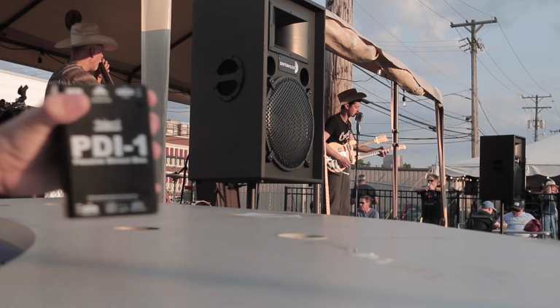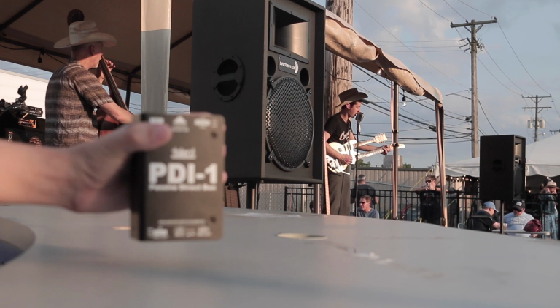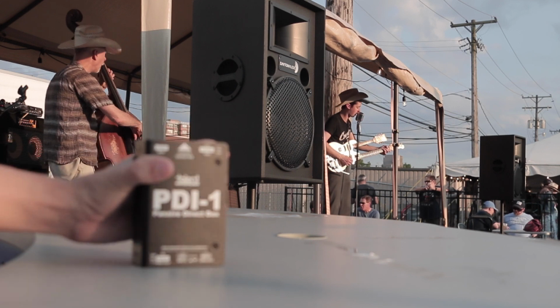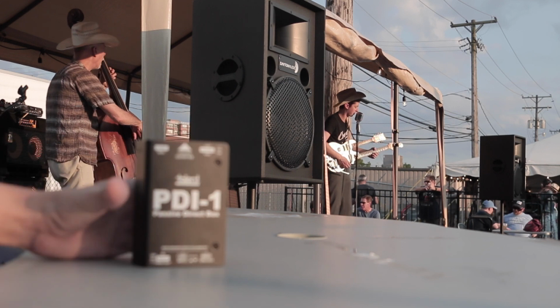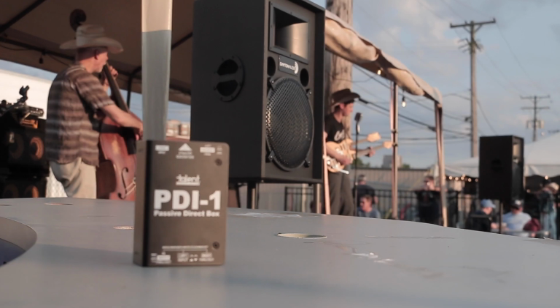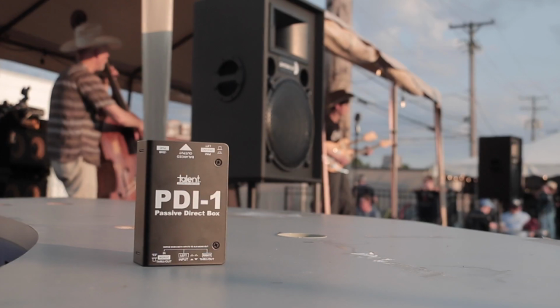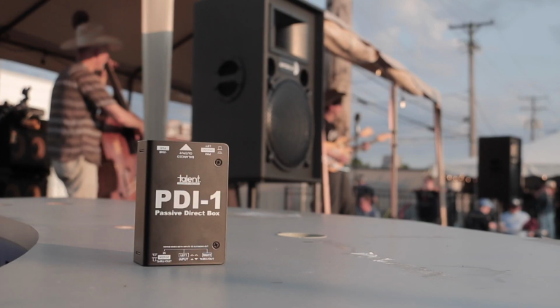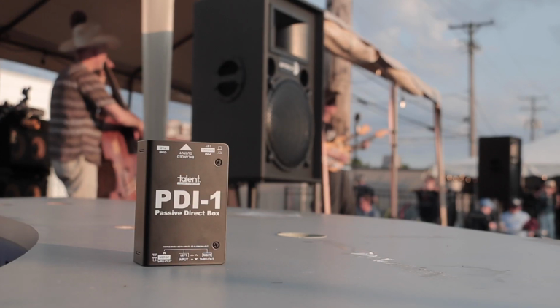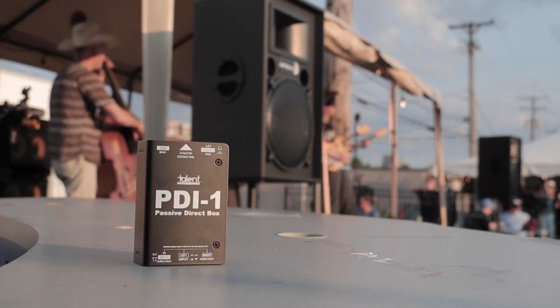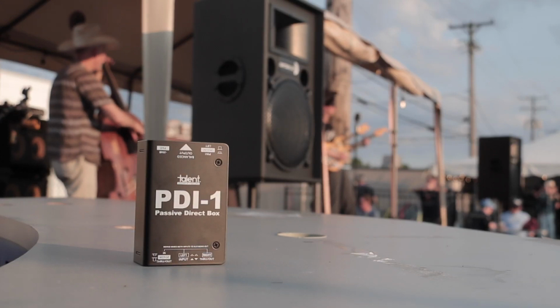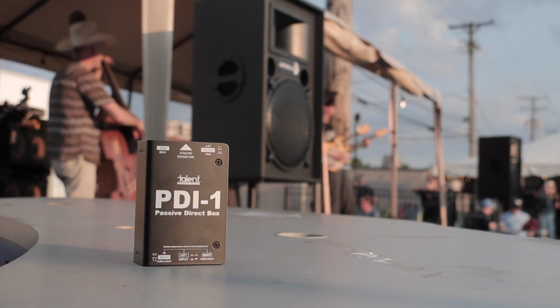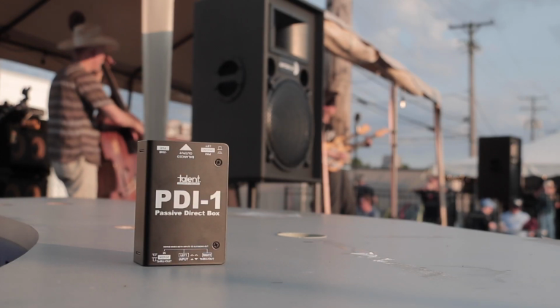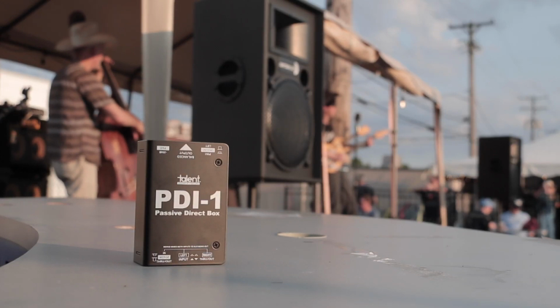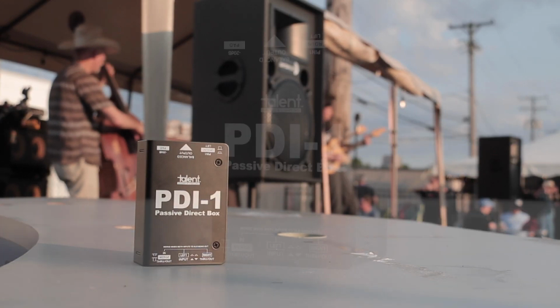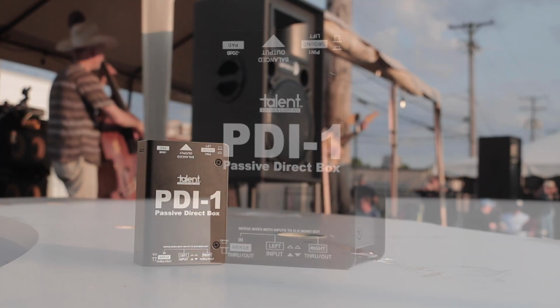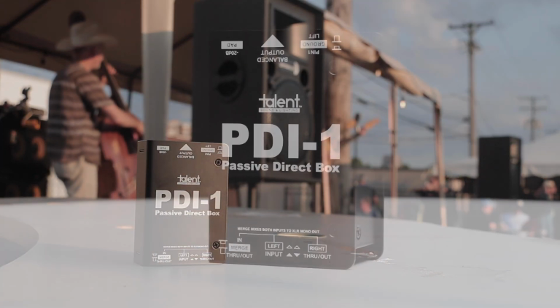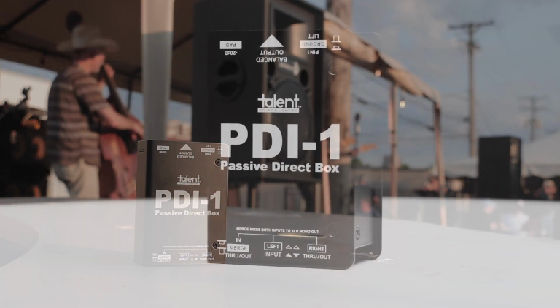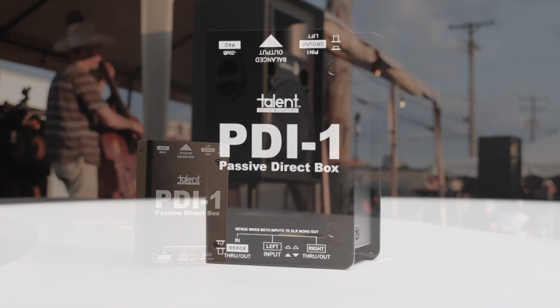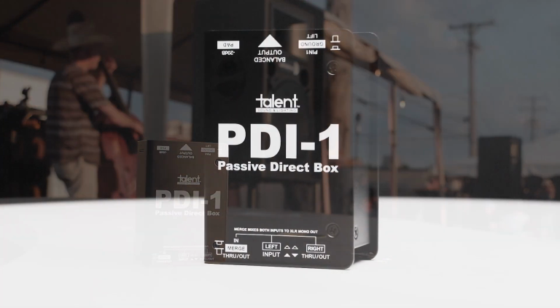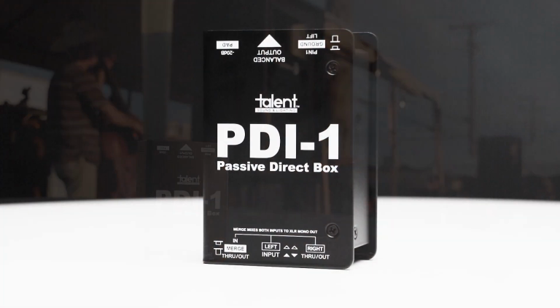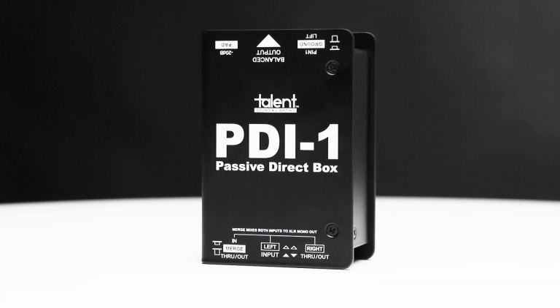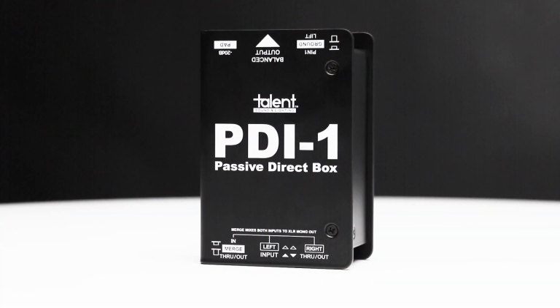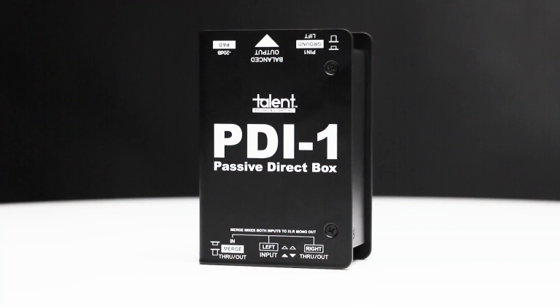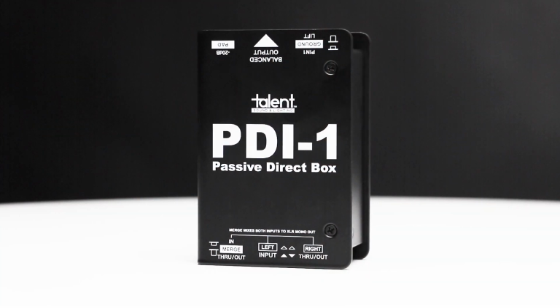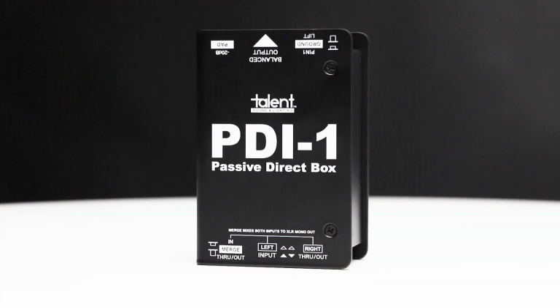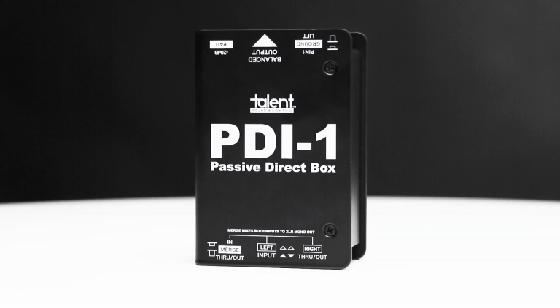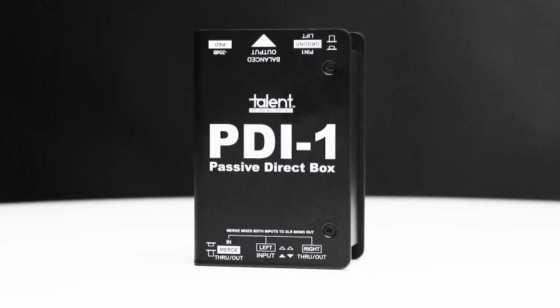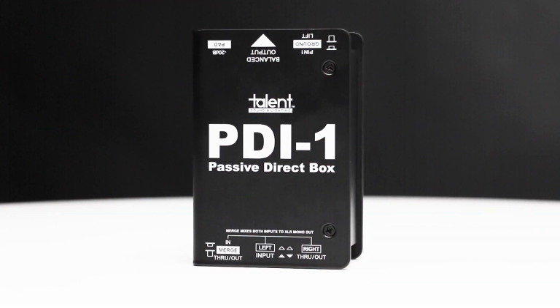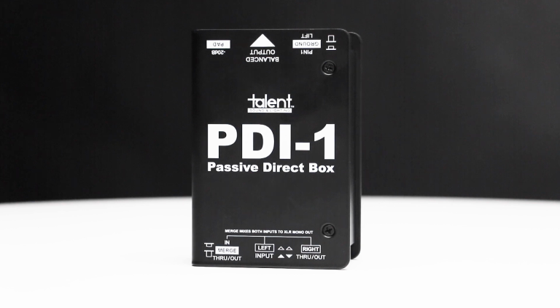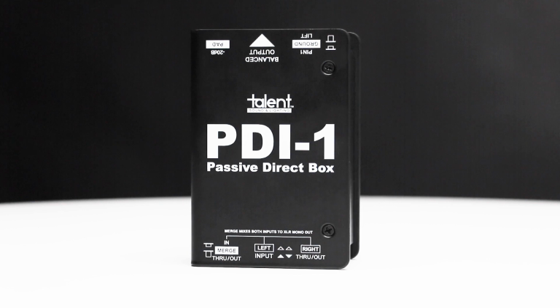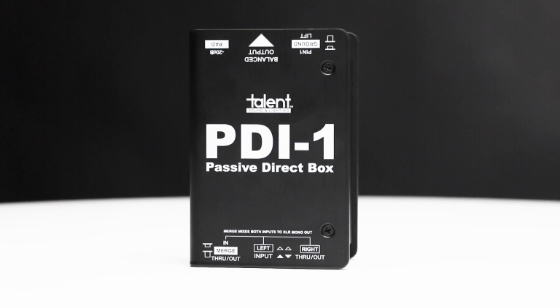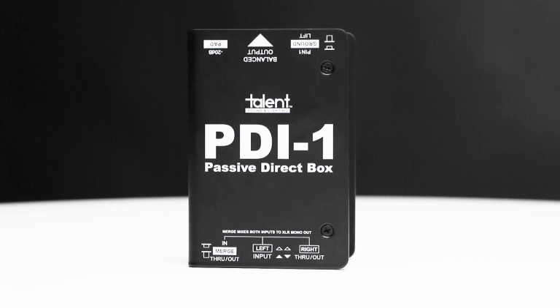Durable and road-ready, the Talent PDI-1 is exactly what you need for your next gig.